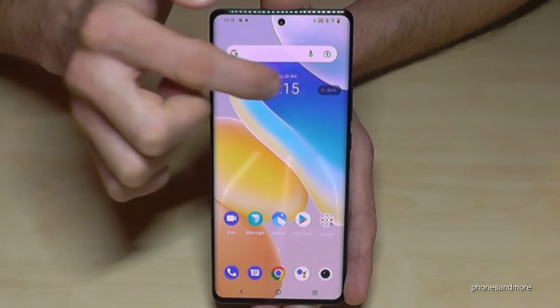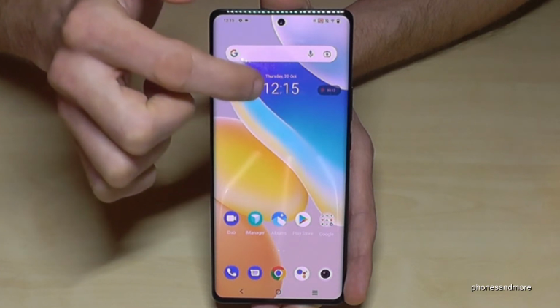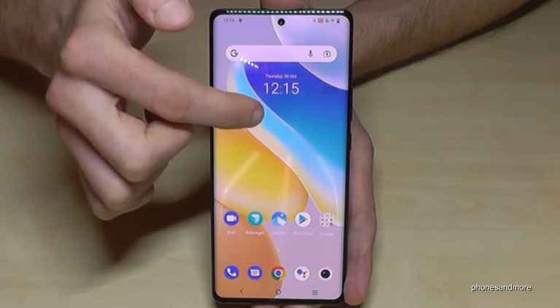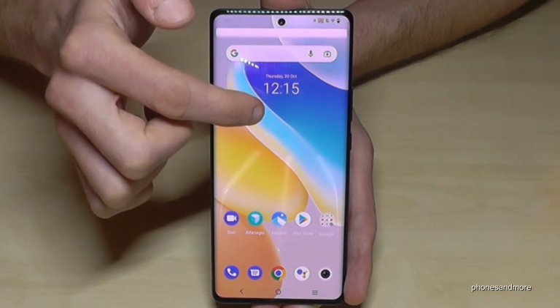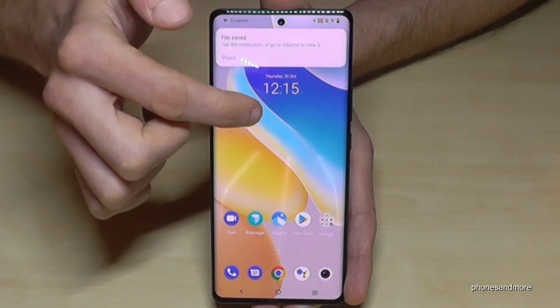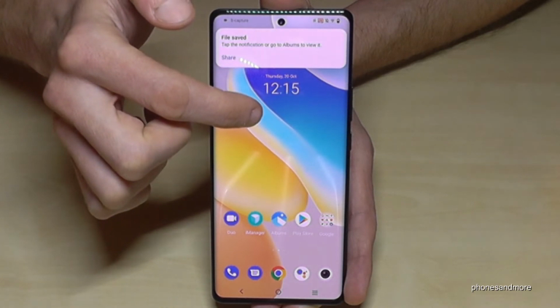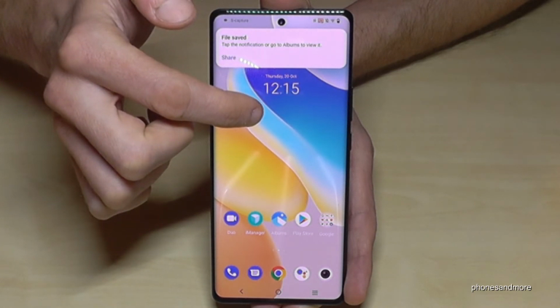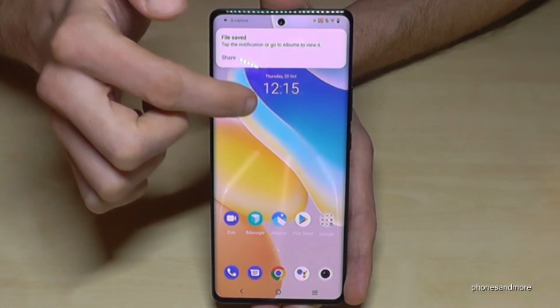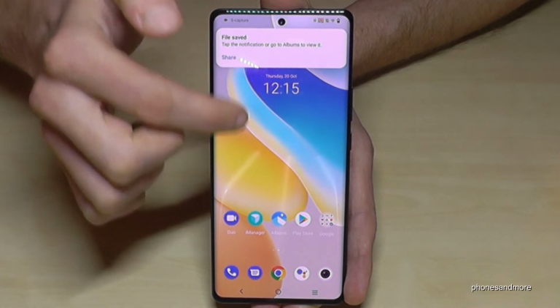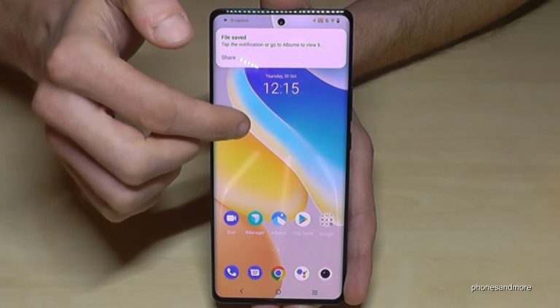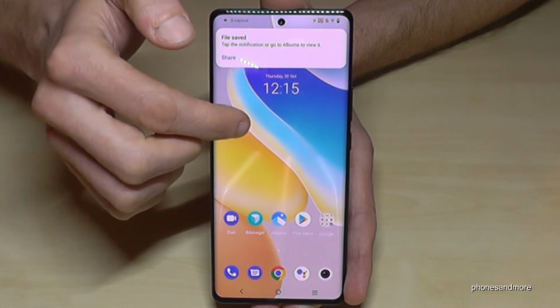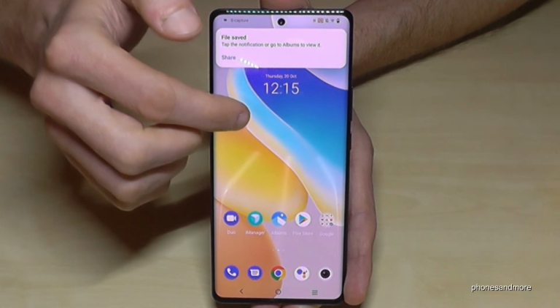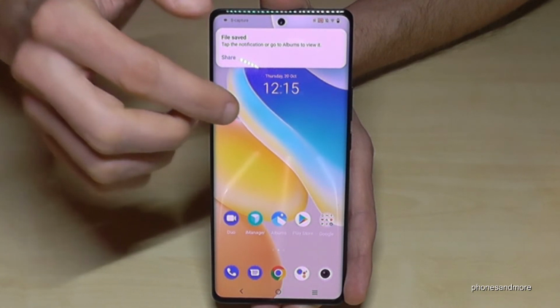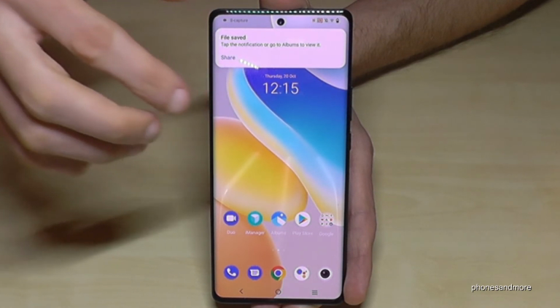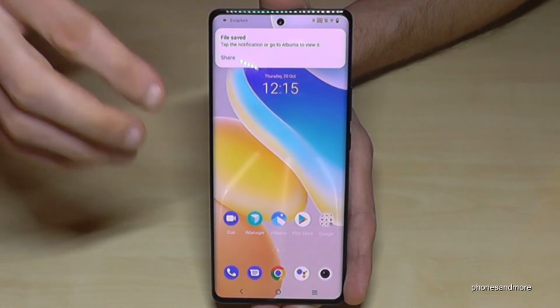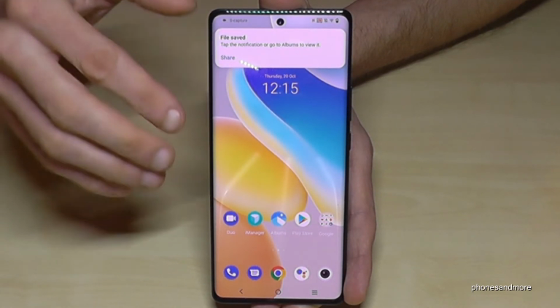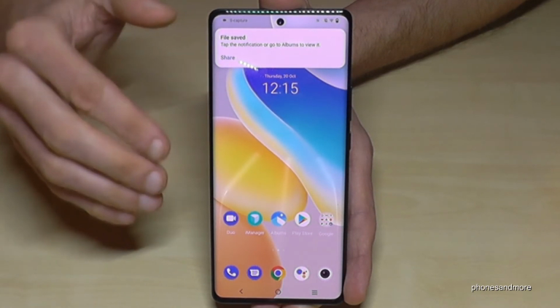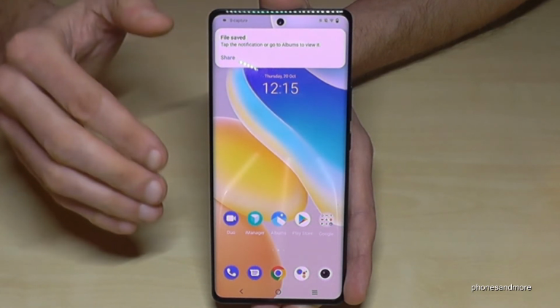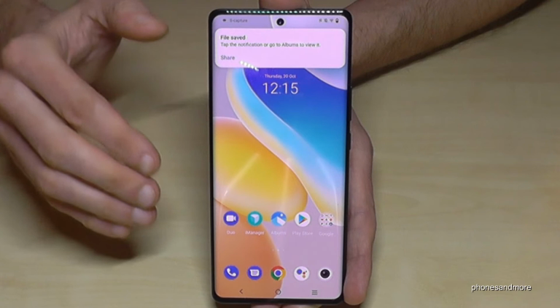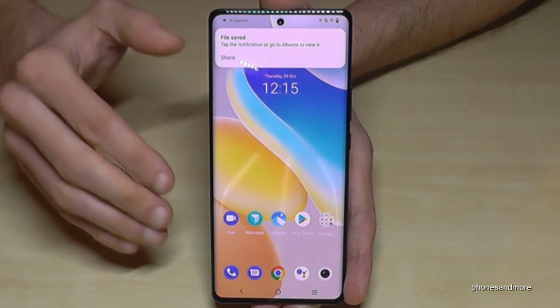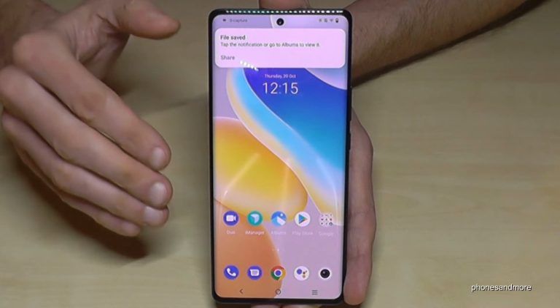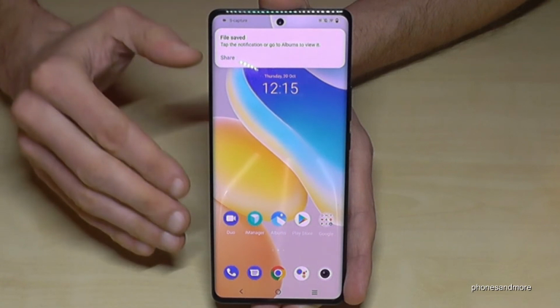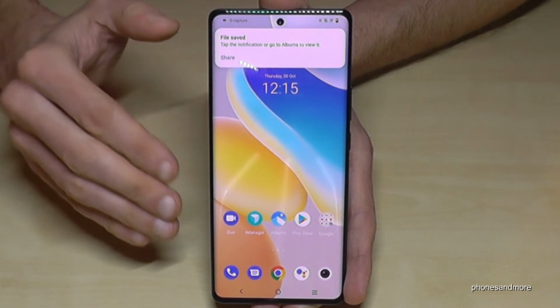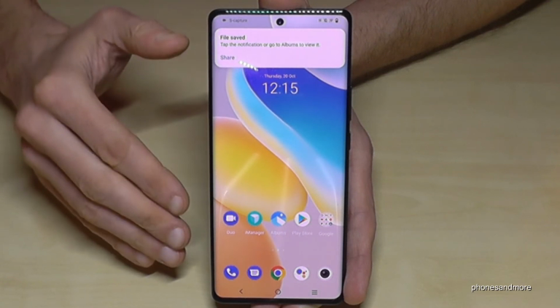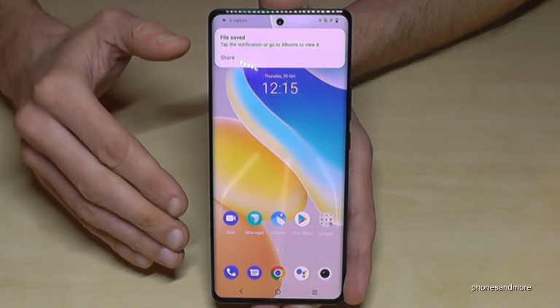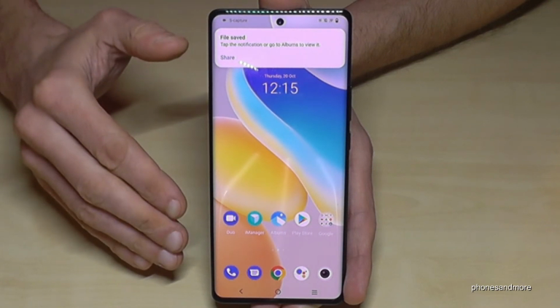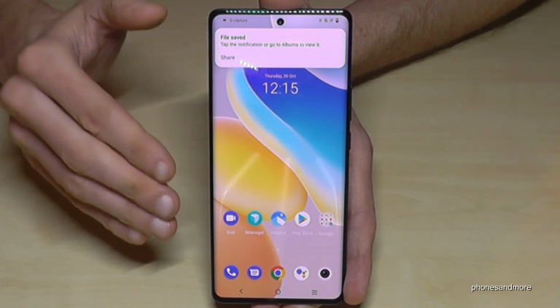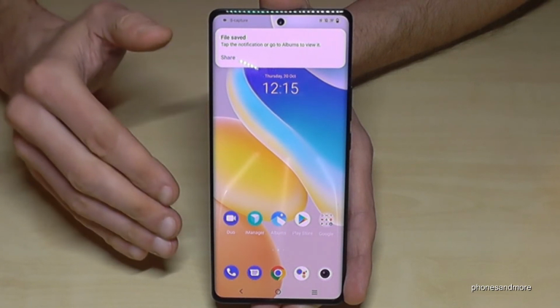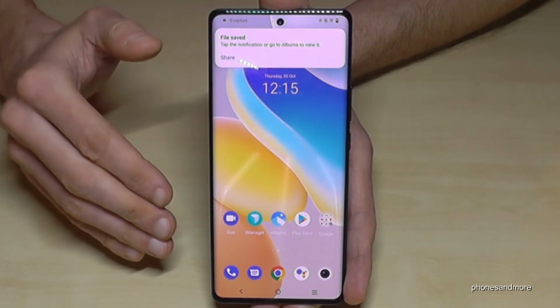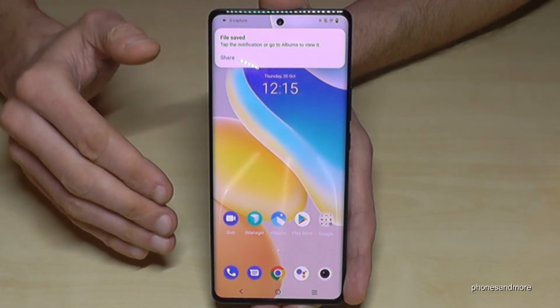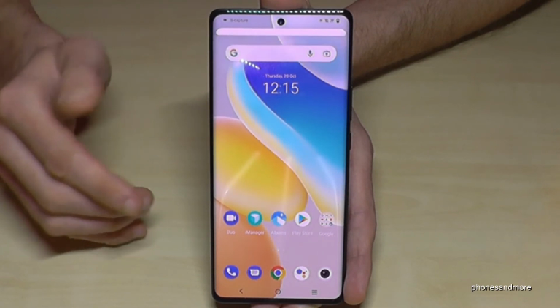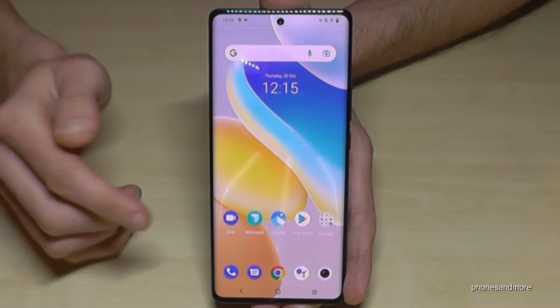Tap the two bars to pause, or the stop button to stop the video completely. It will then be saved to your gallery.